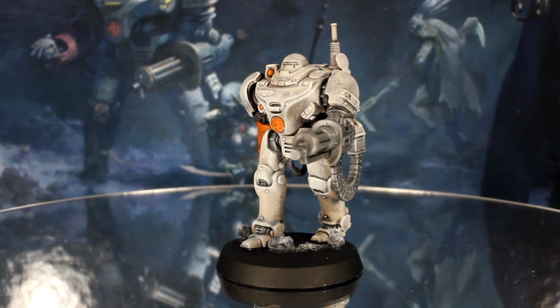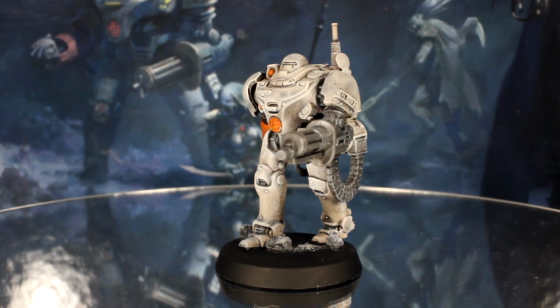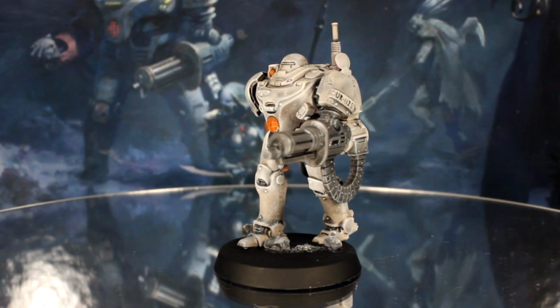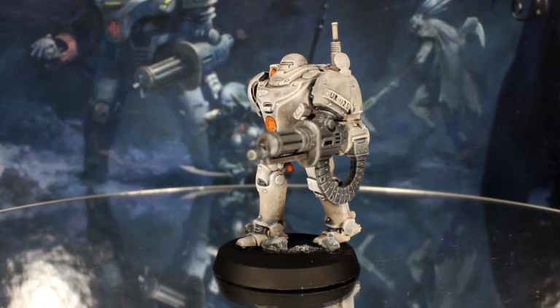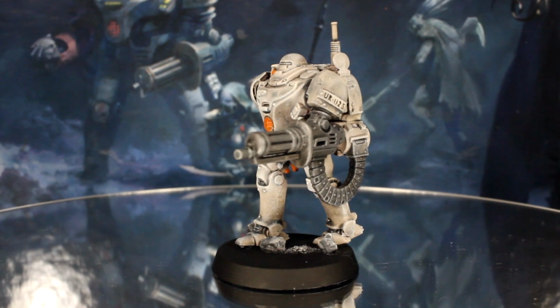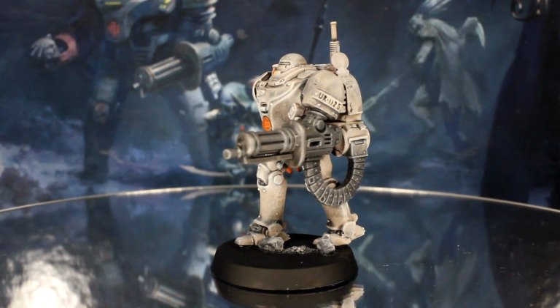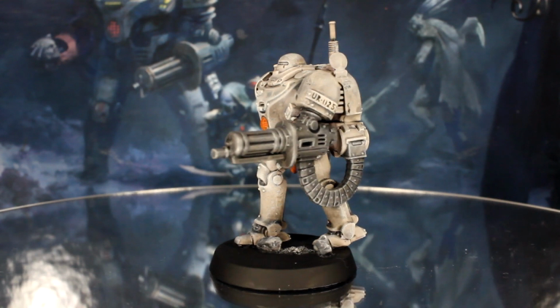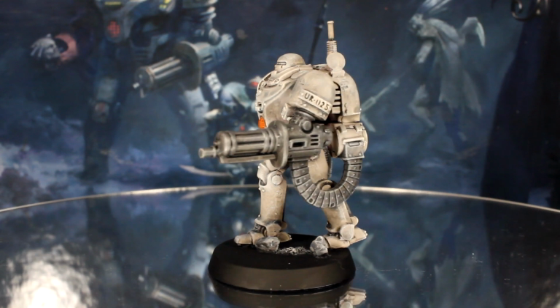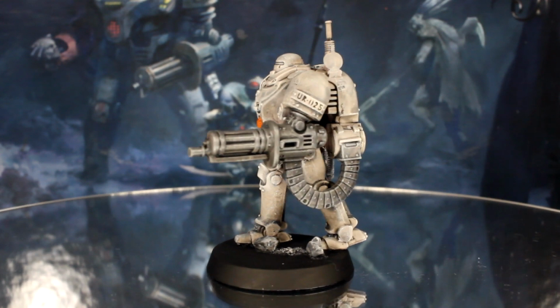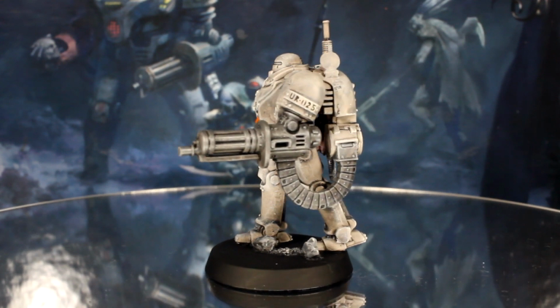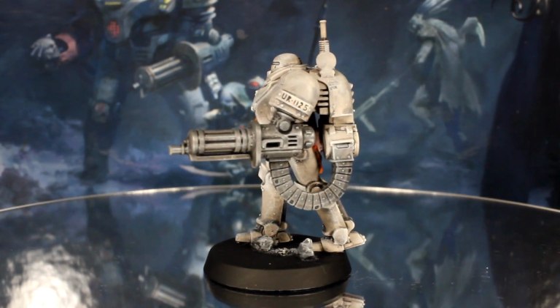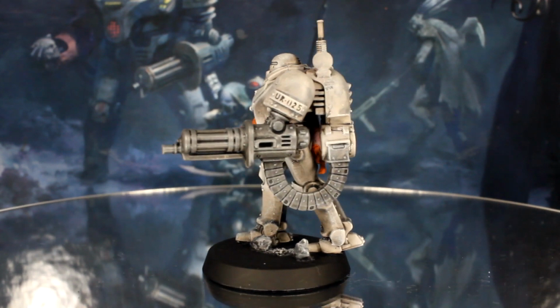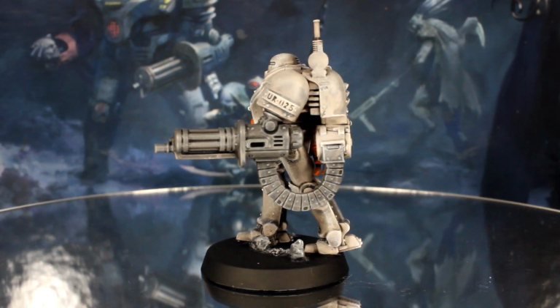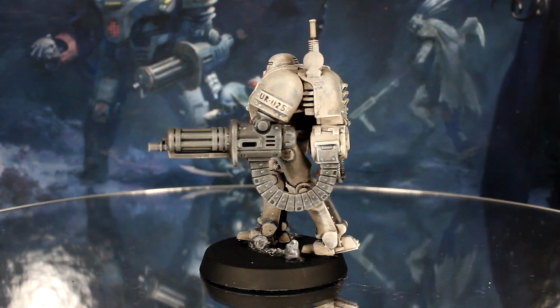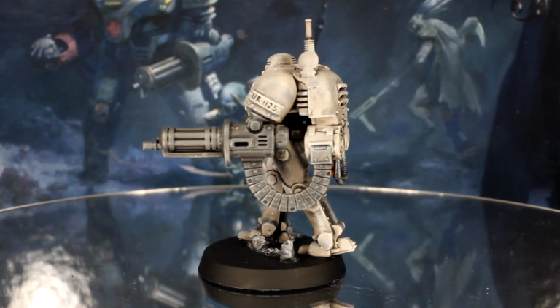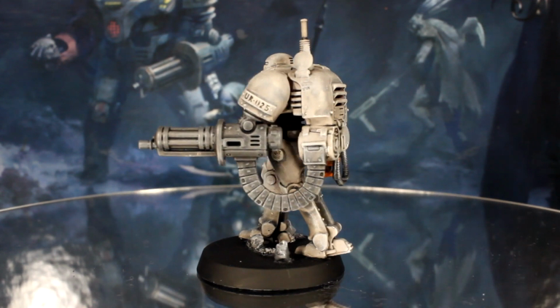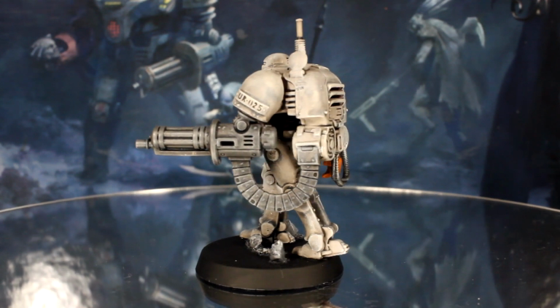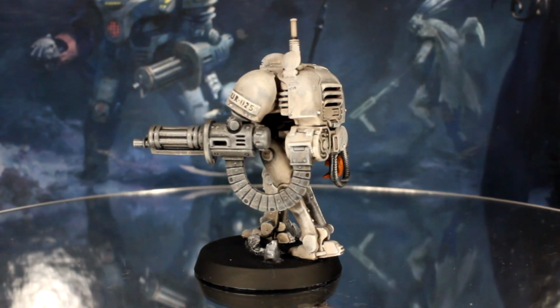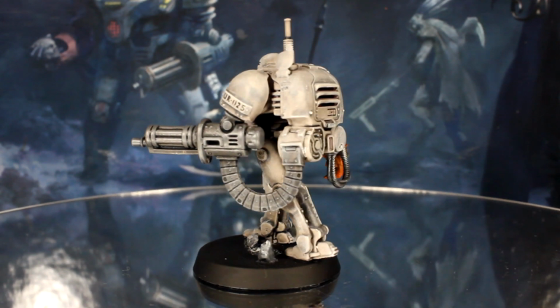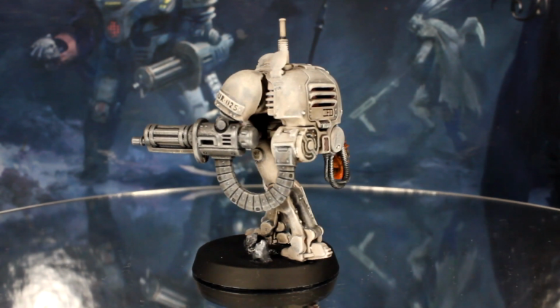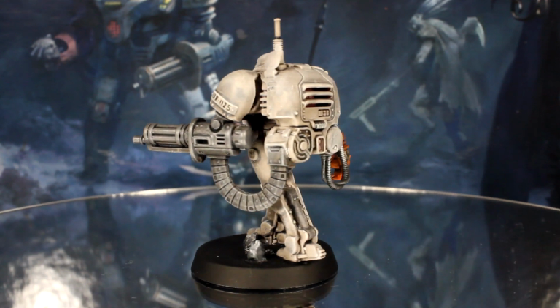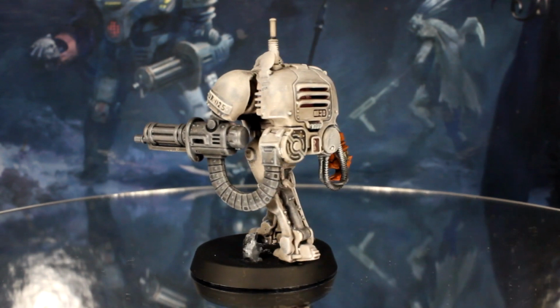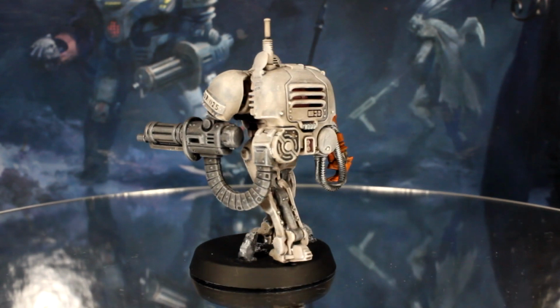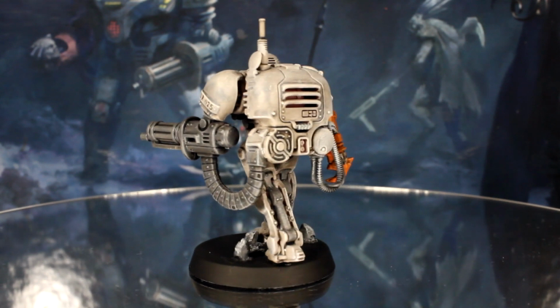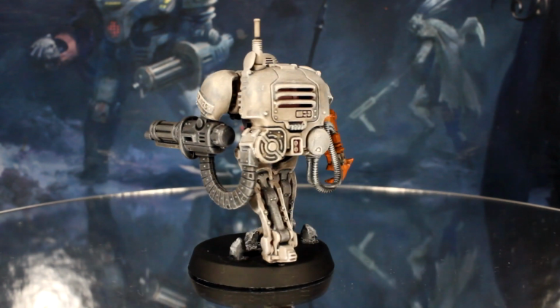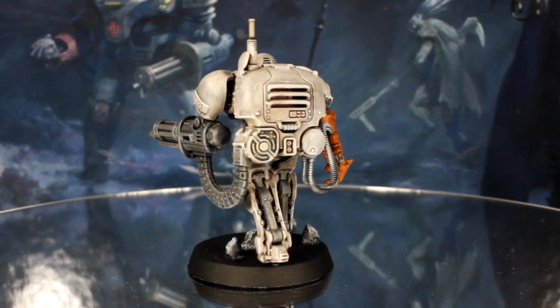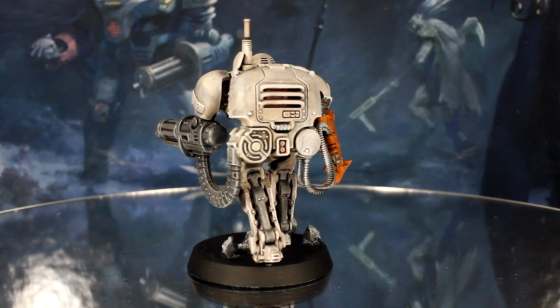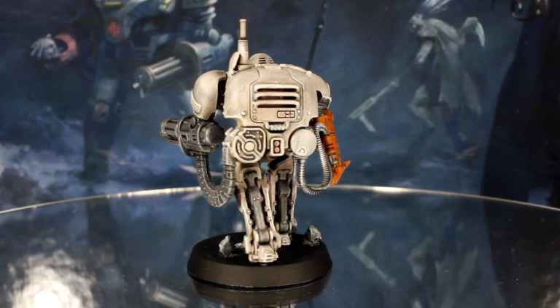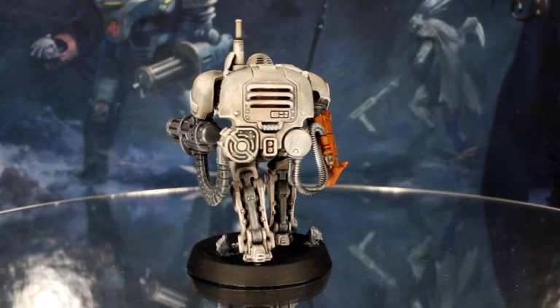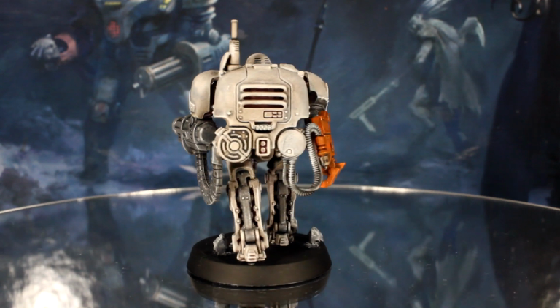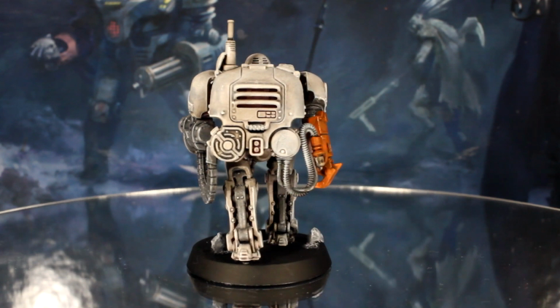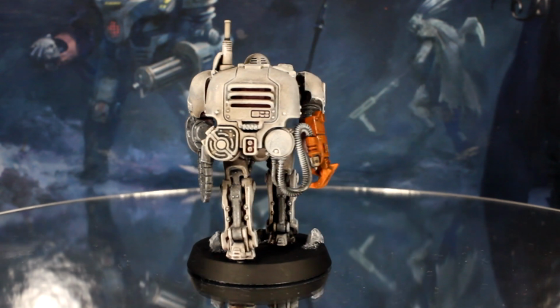If you want to spend a little bit more time adding extra detail, we'll show you how just another 20 minutes of work can add another level to the paint job.